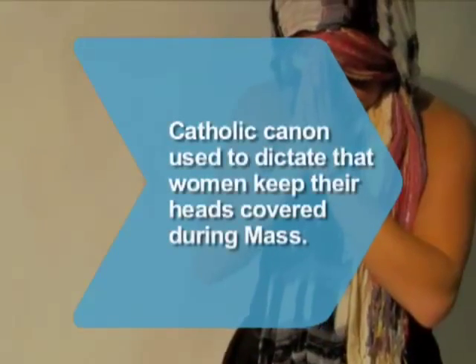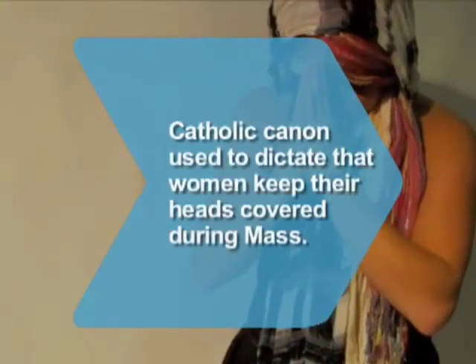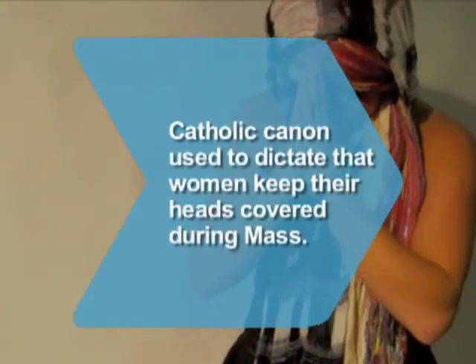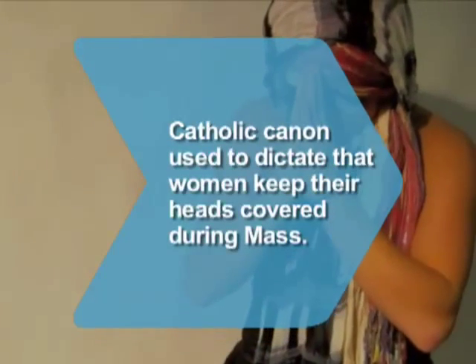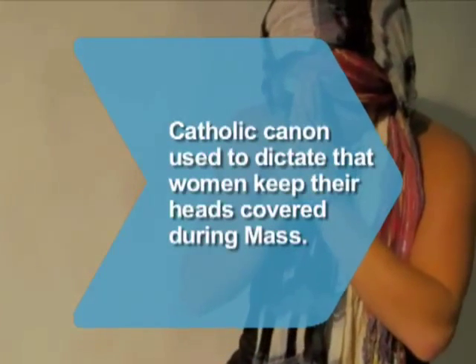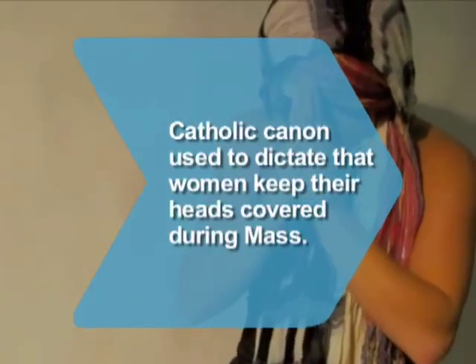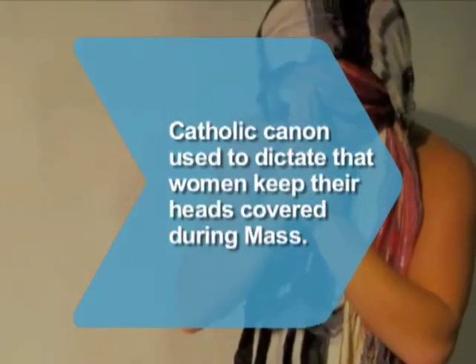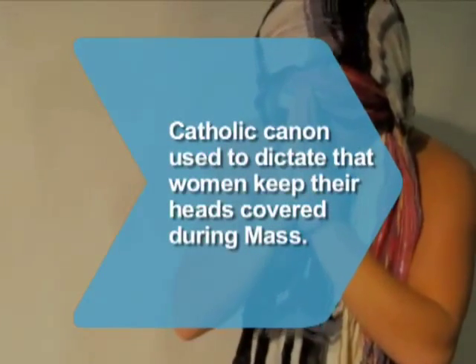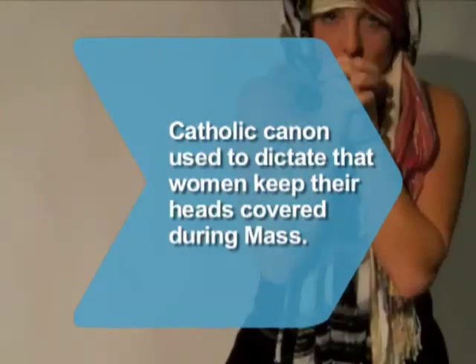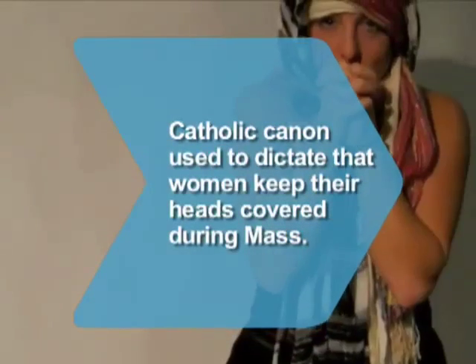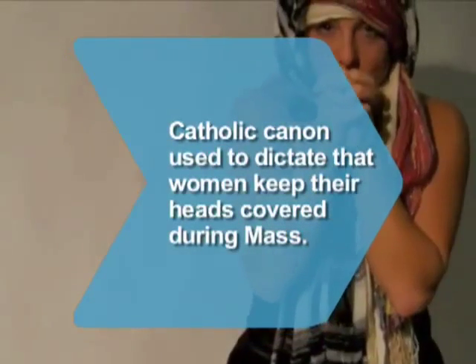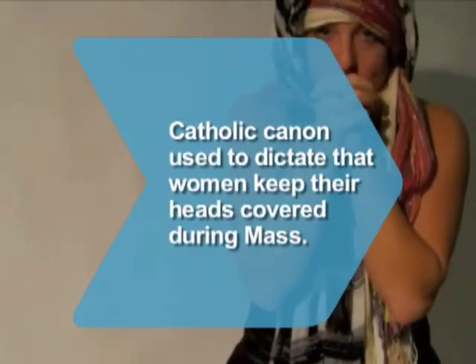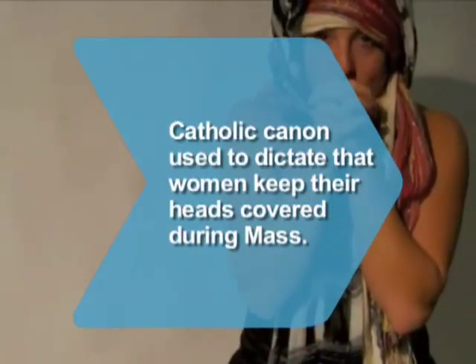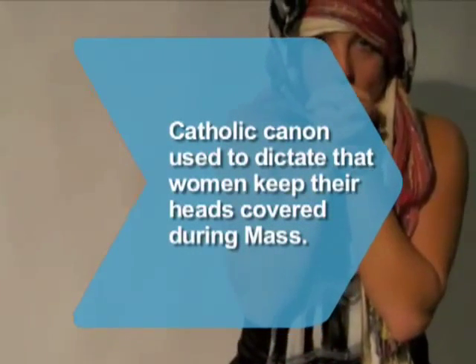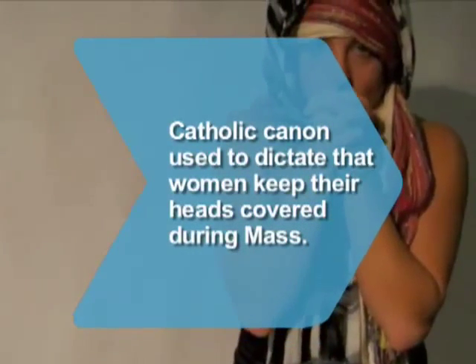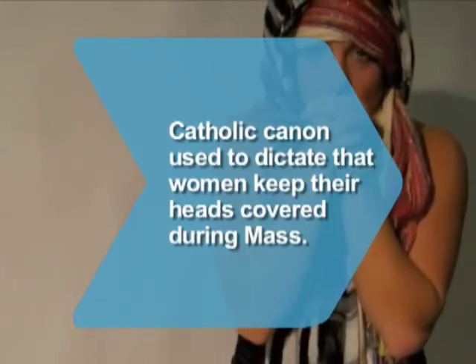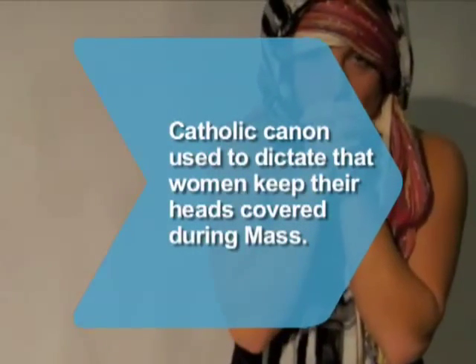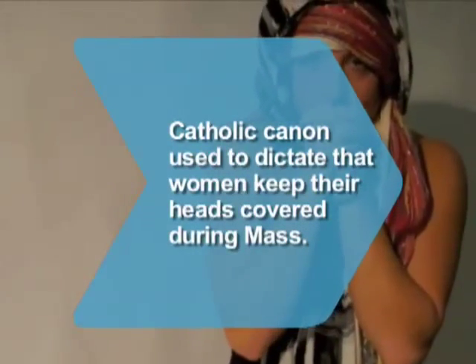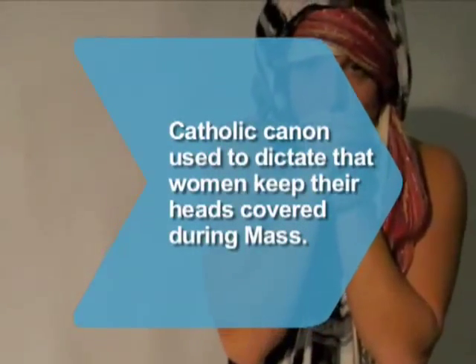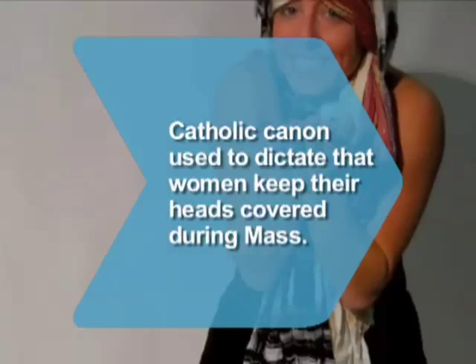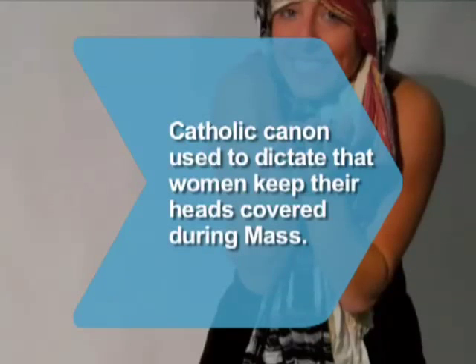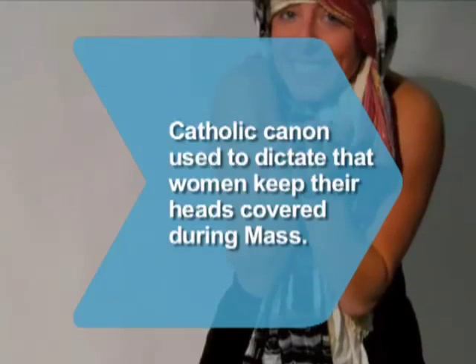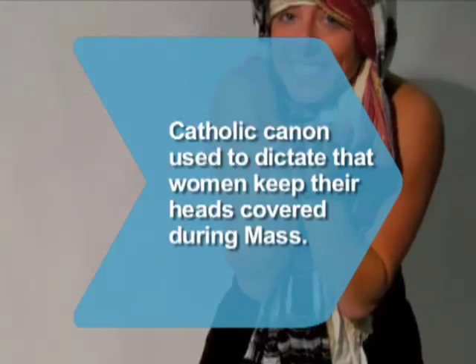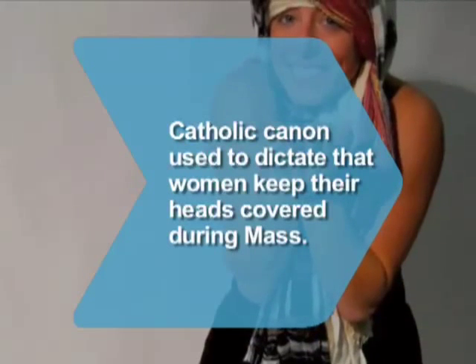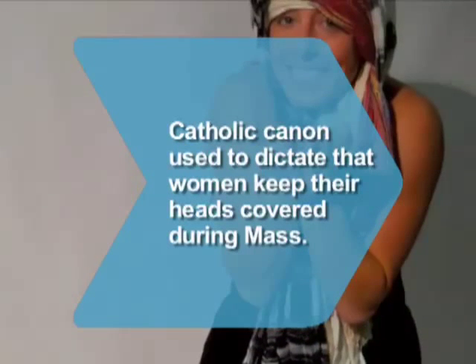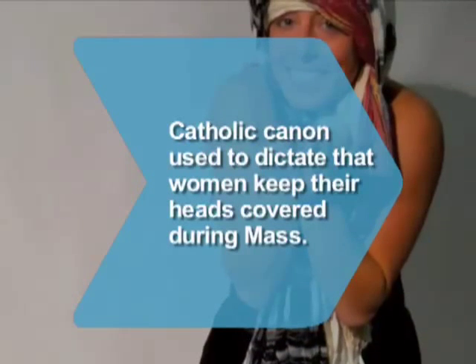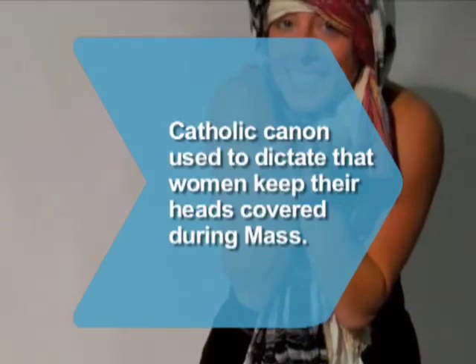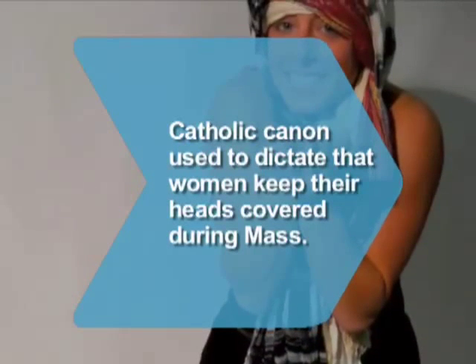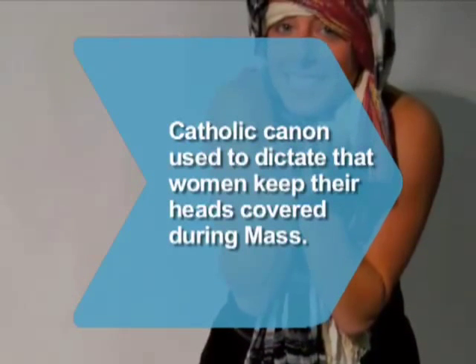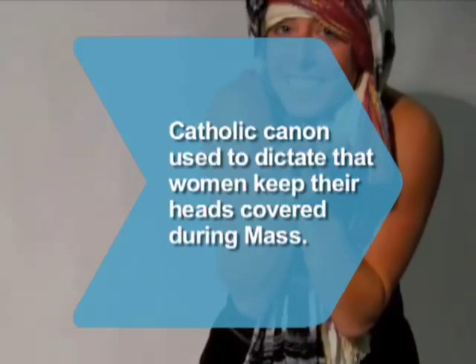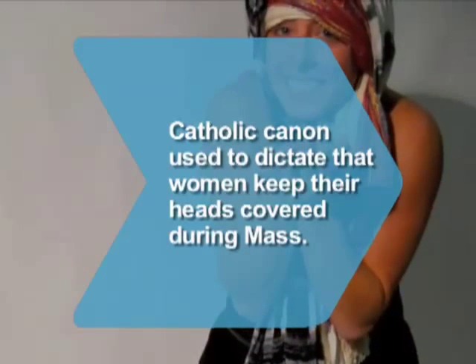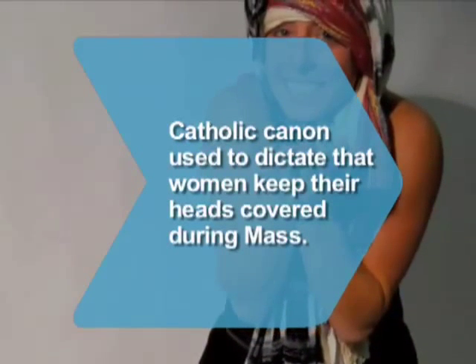Did you know Roman Catholic canon law used to dictate that women keep their heads covered during Mass?